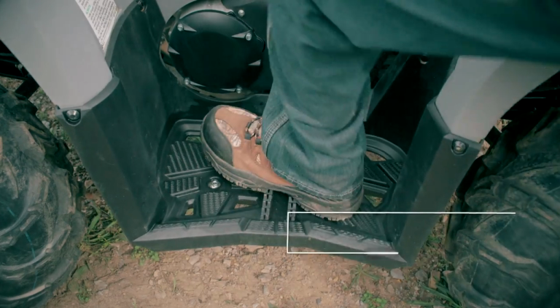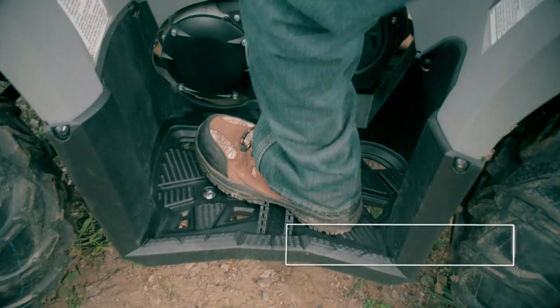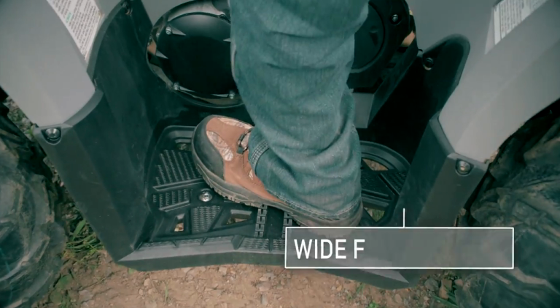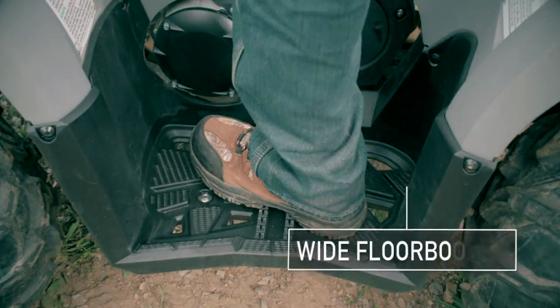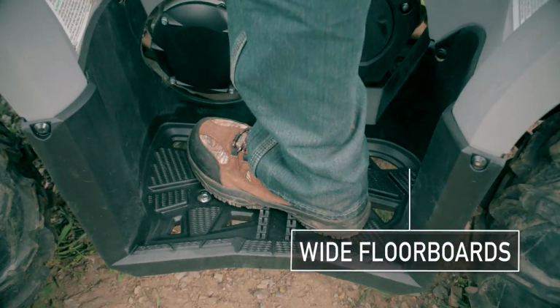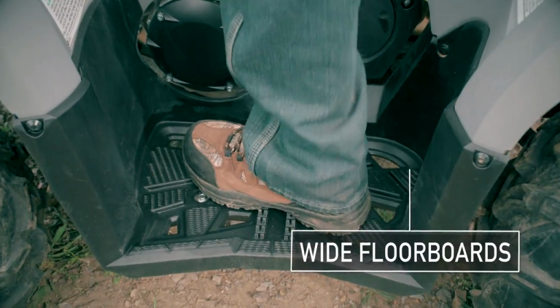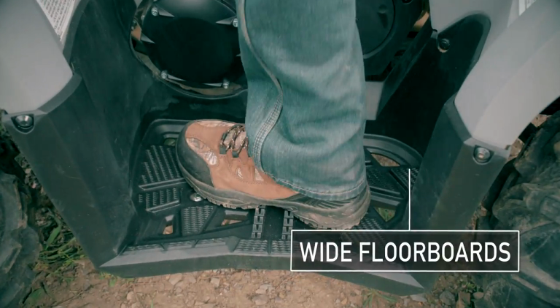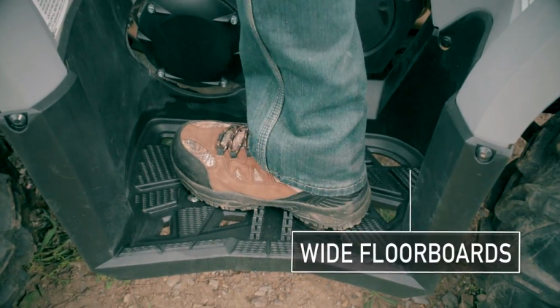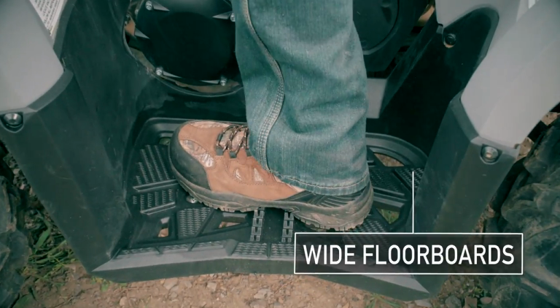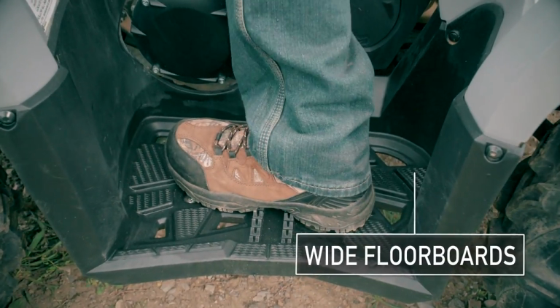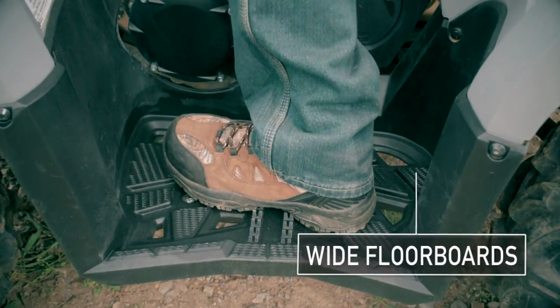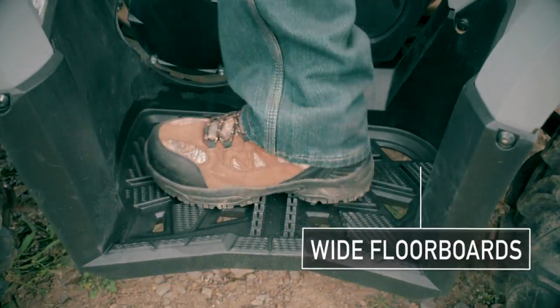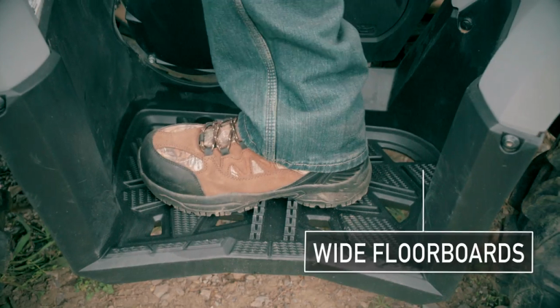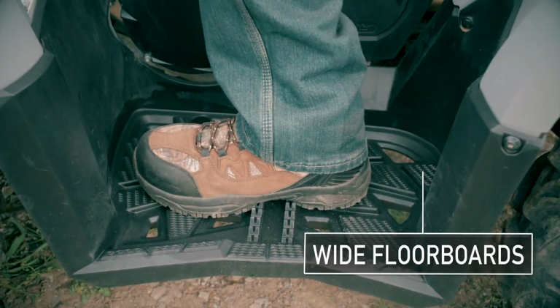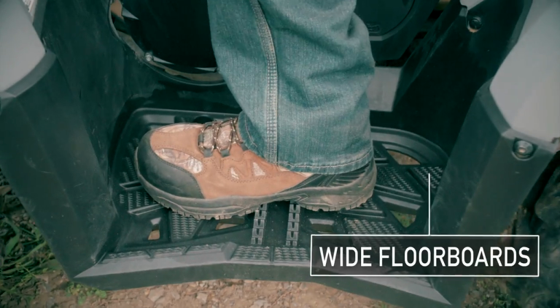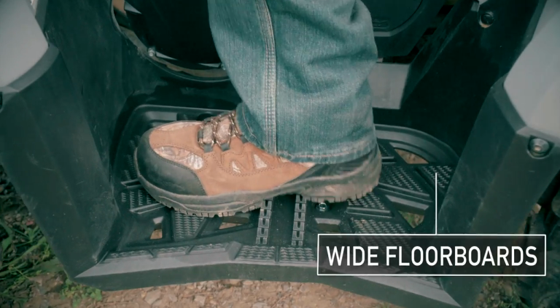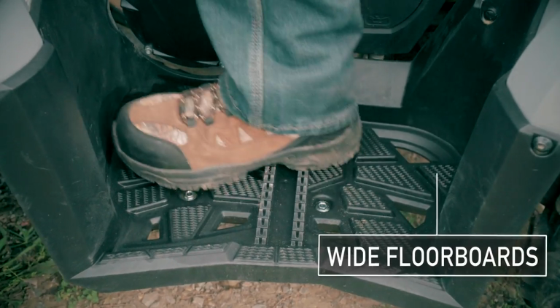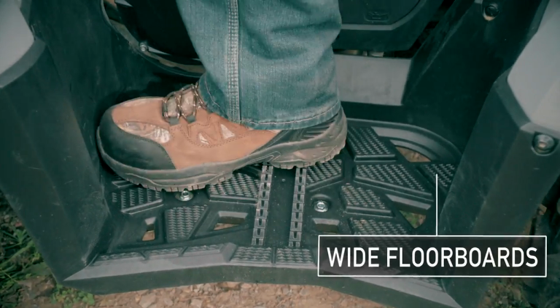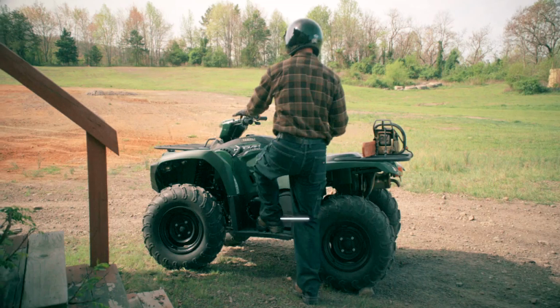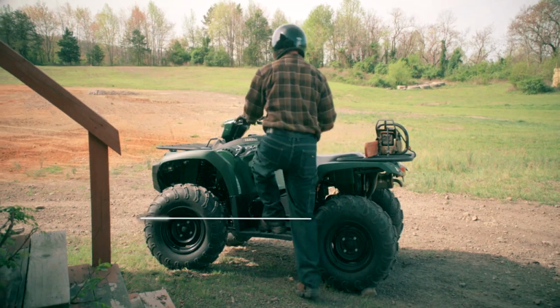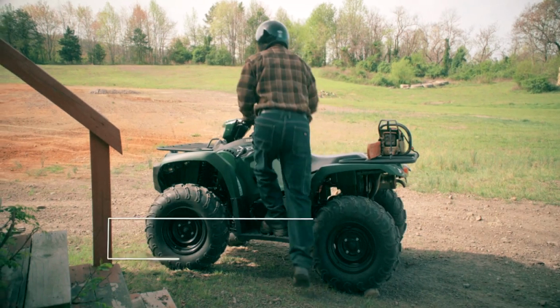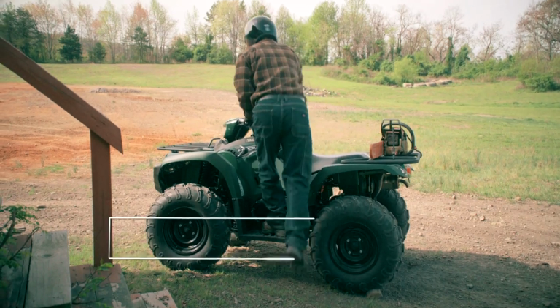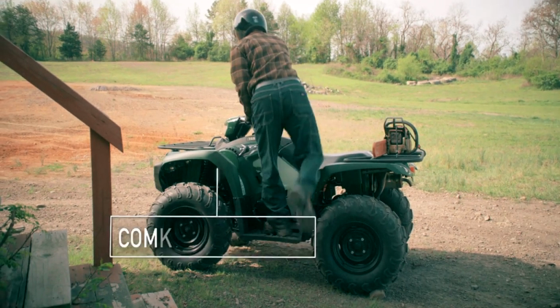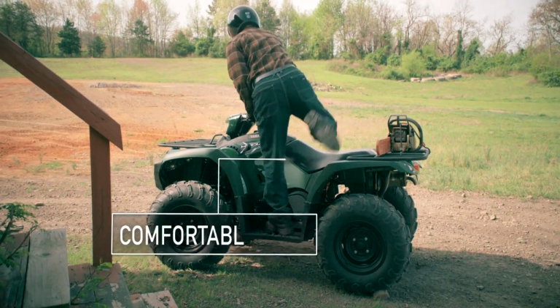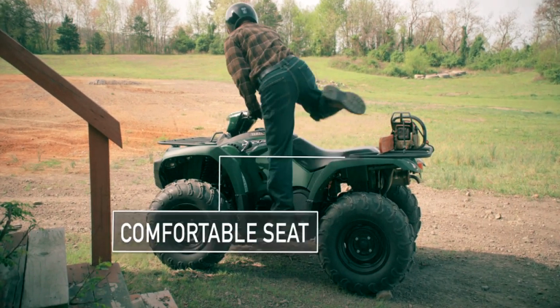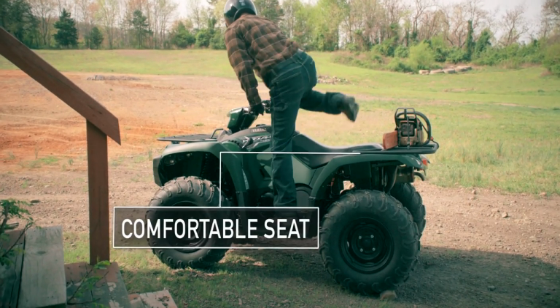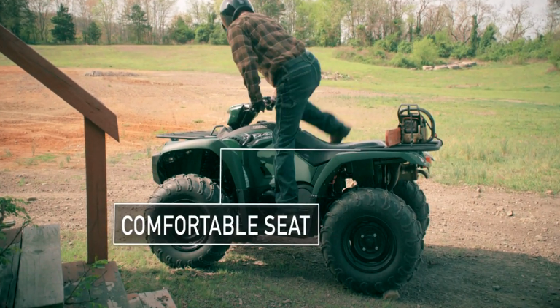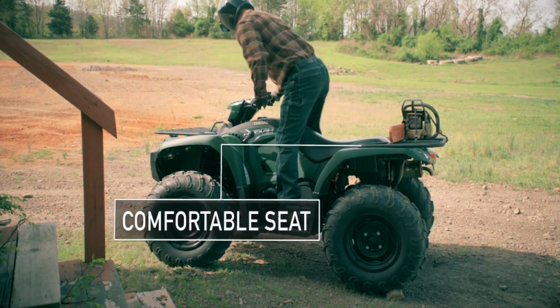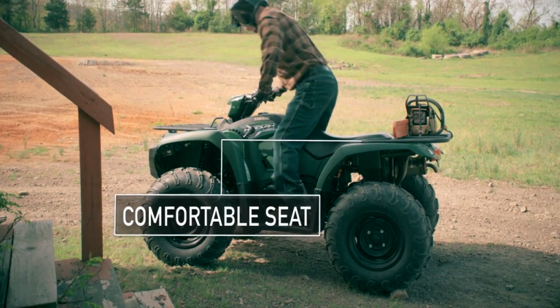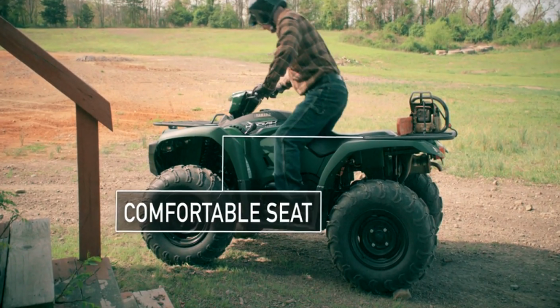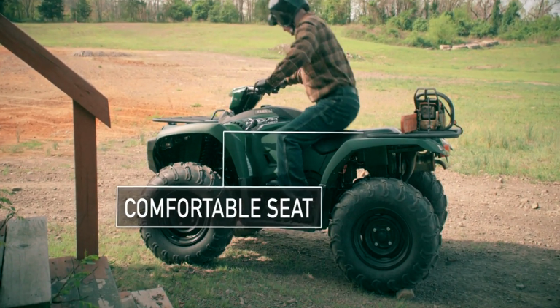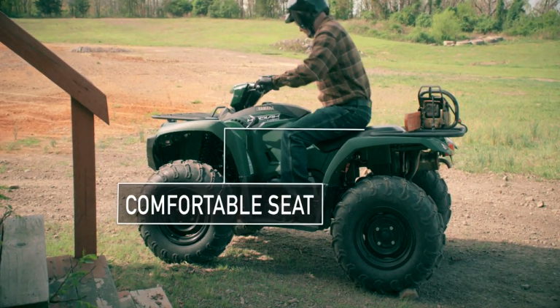And getting on and off is easy, with wide floorboards and a big soft seat that's lower than most competitors.